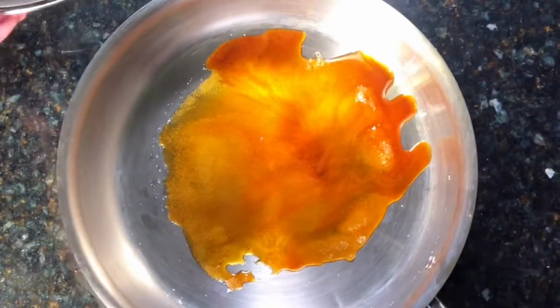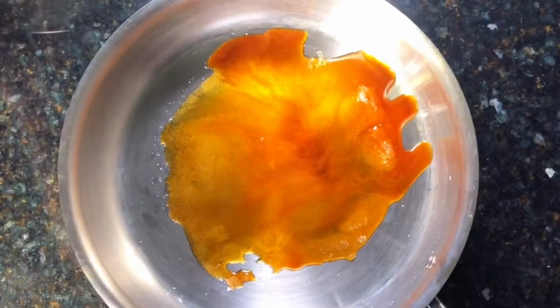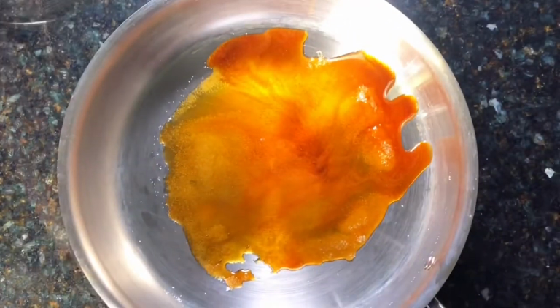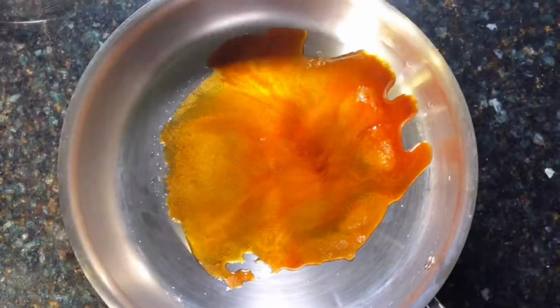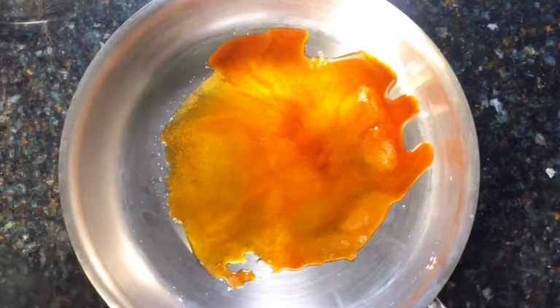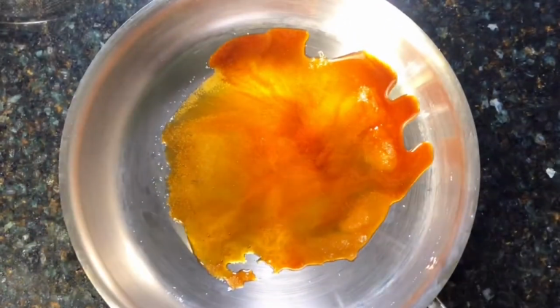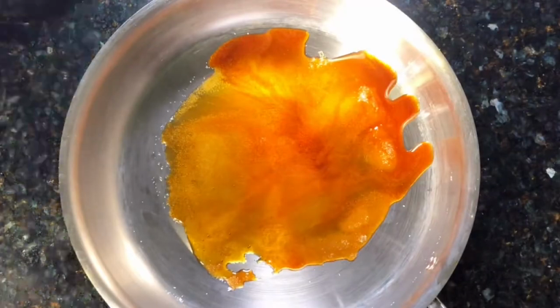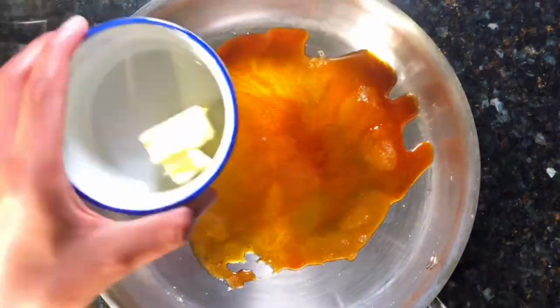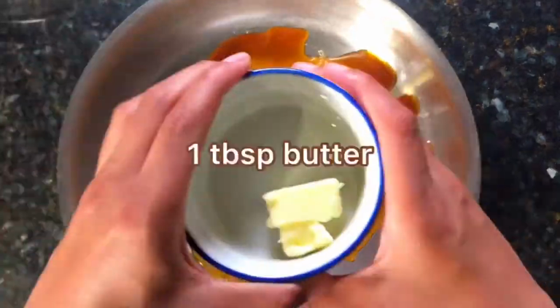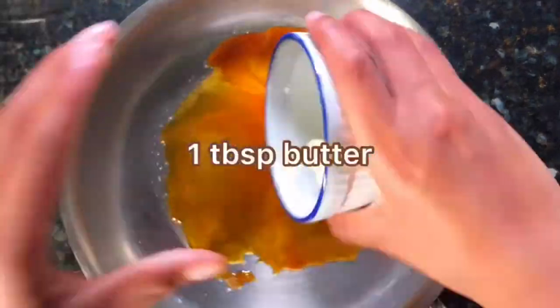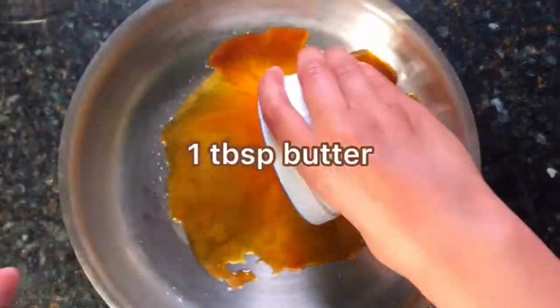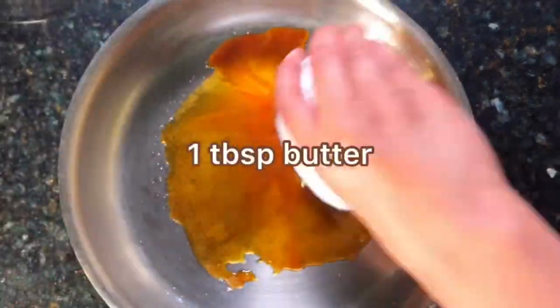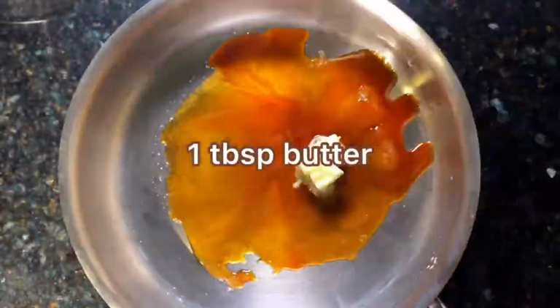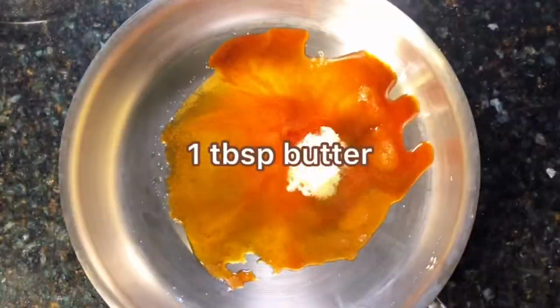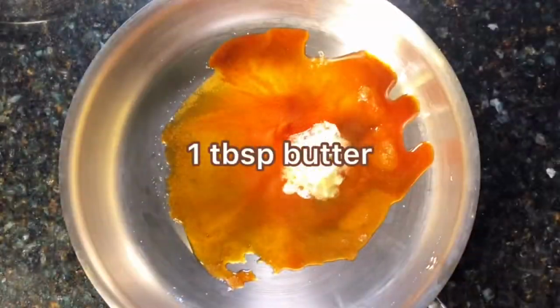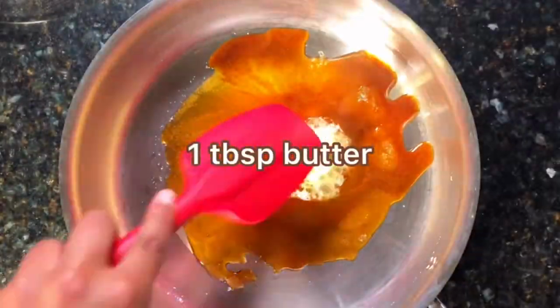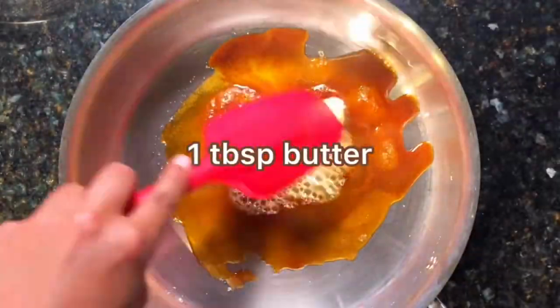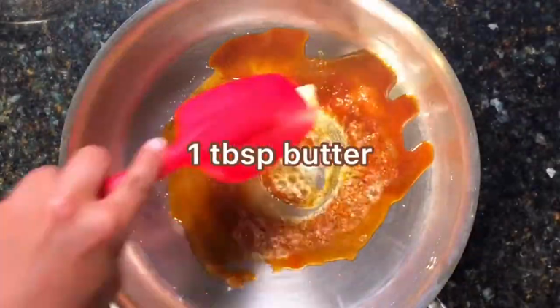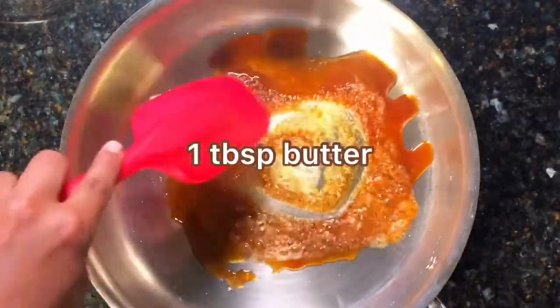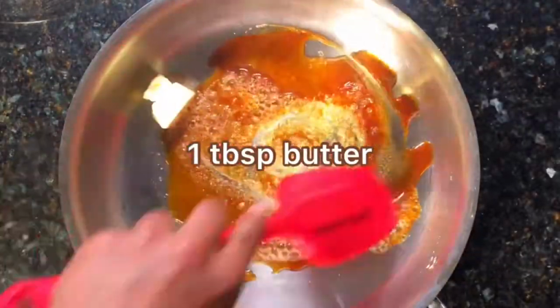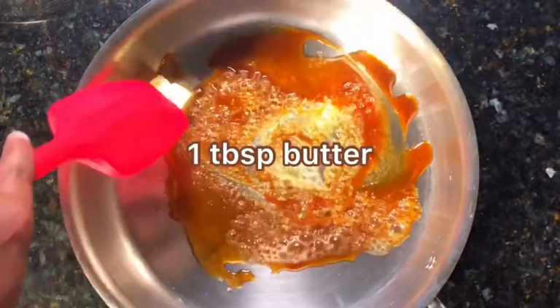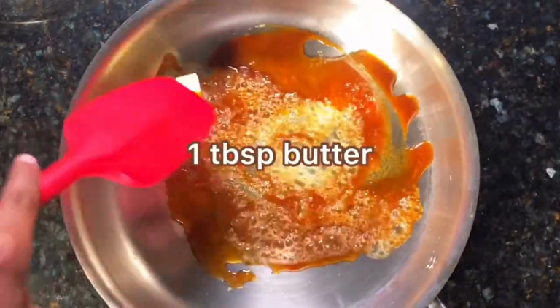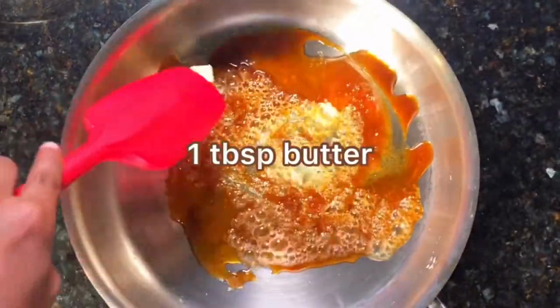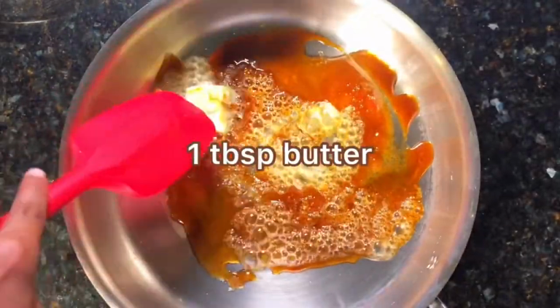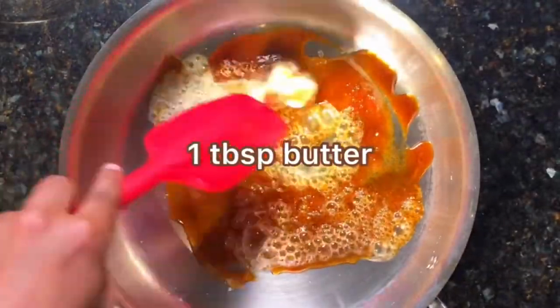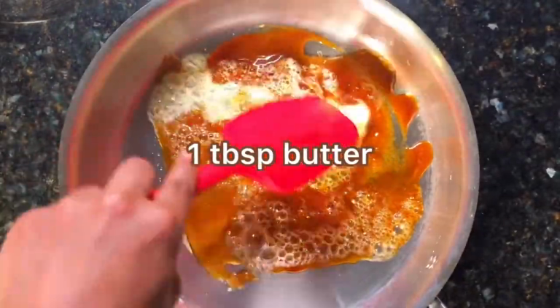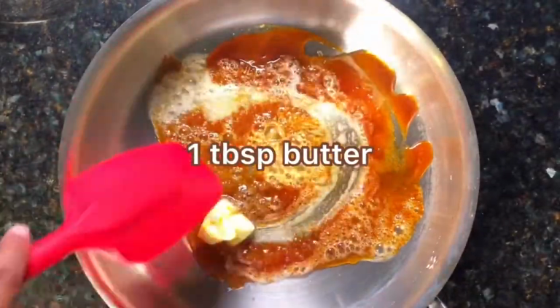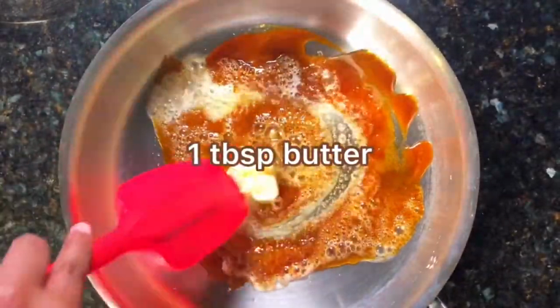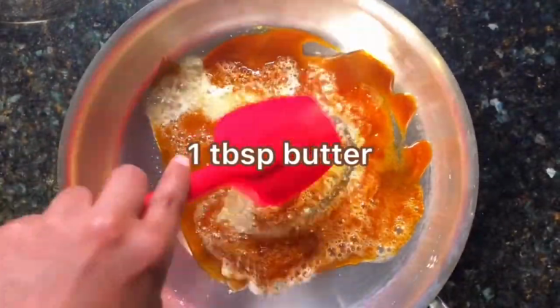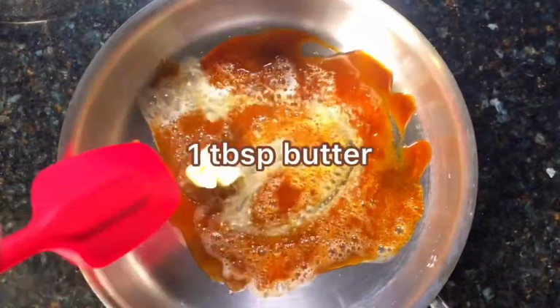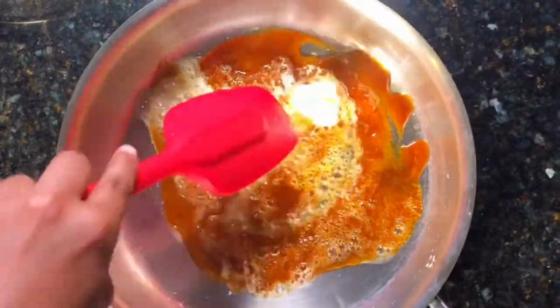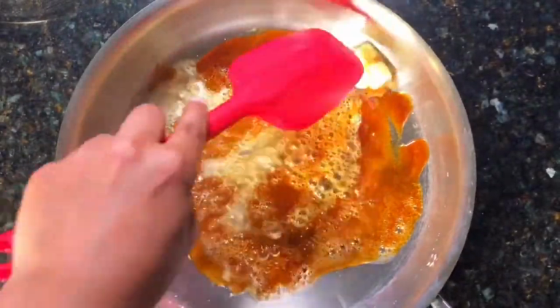After the sugar has turned into caramel, we're going to add one tablespoon butter. Now you can mix.